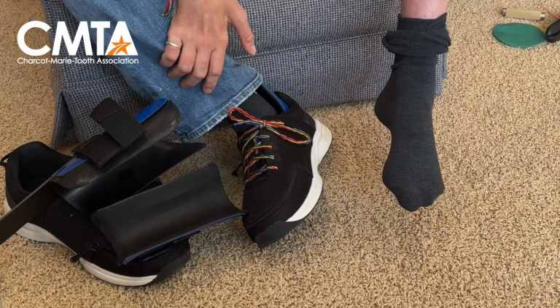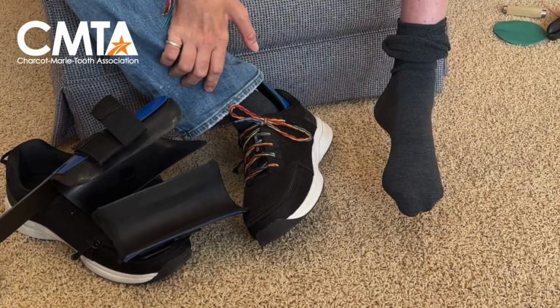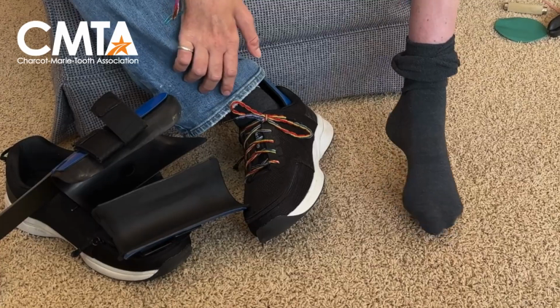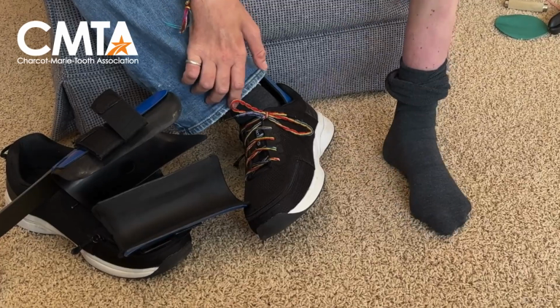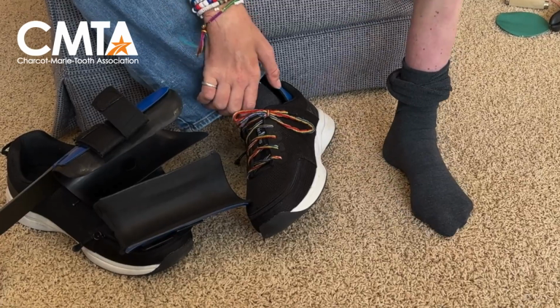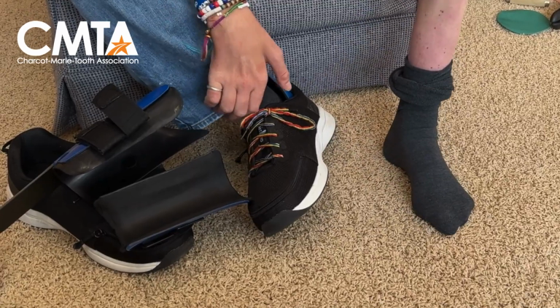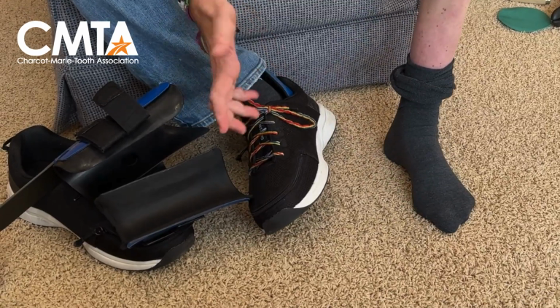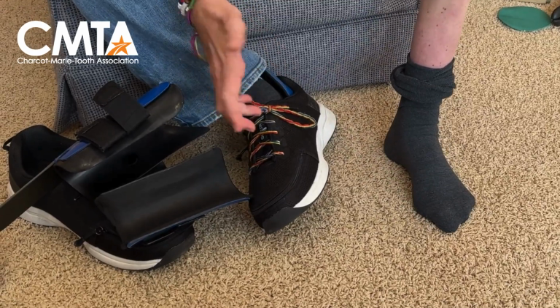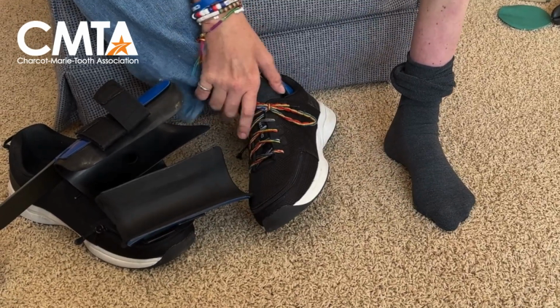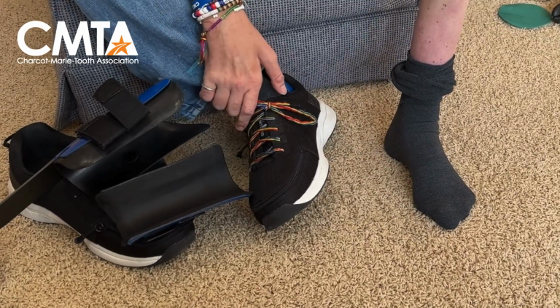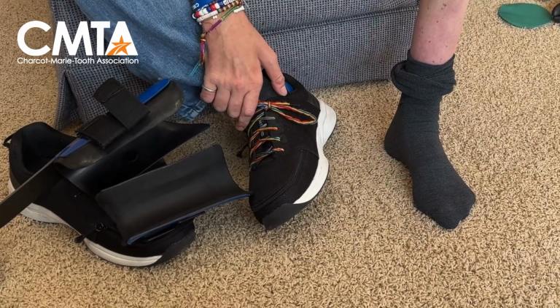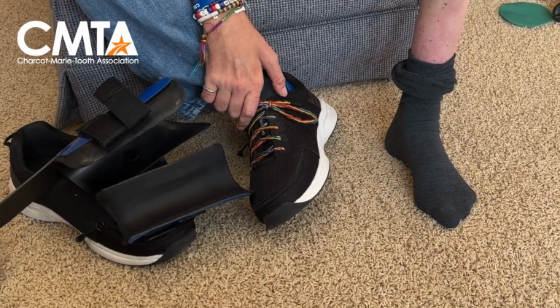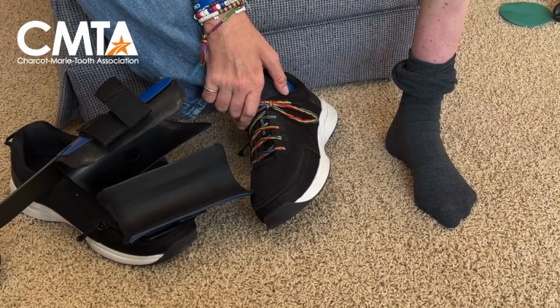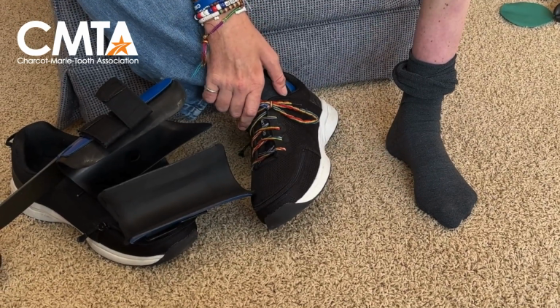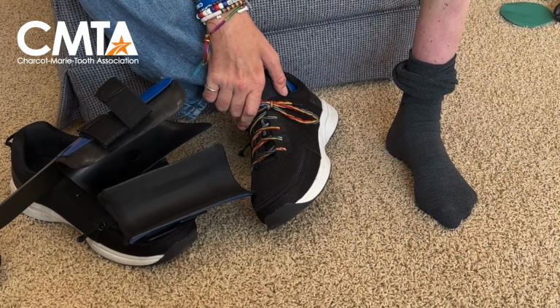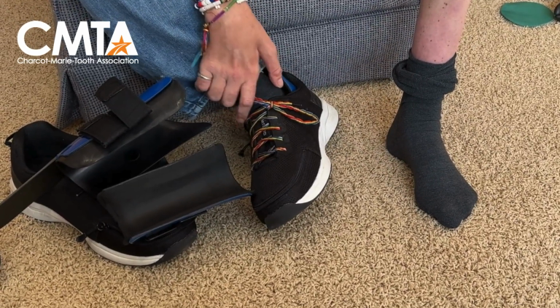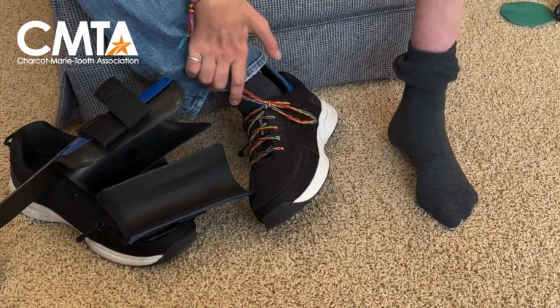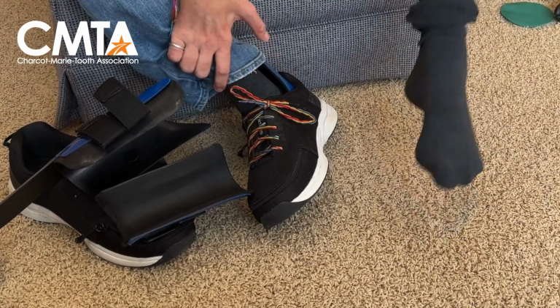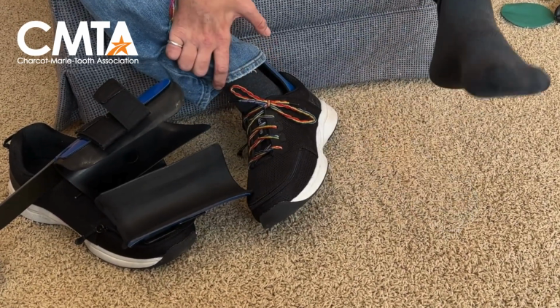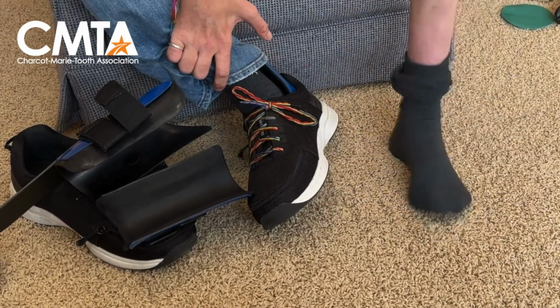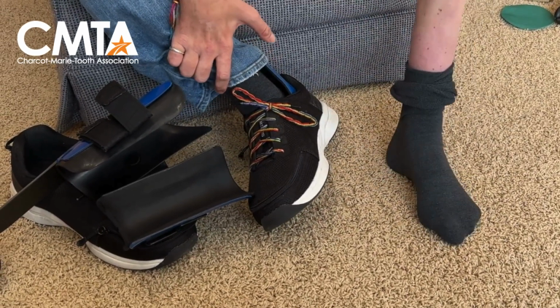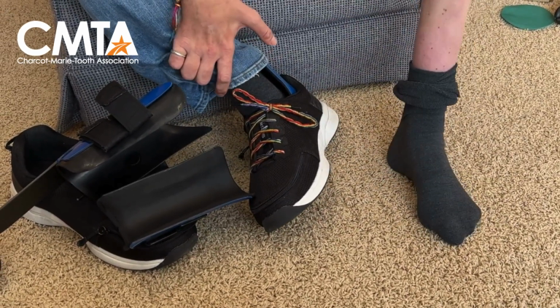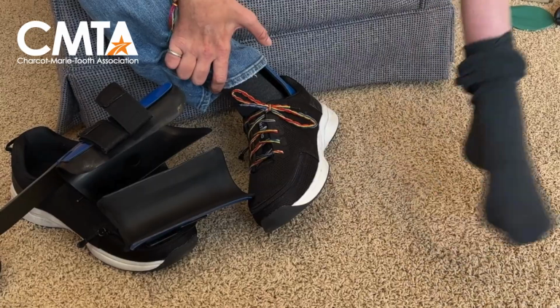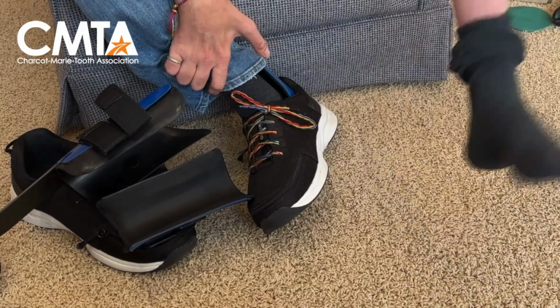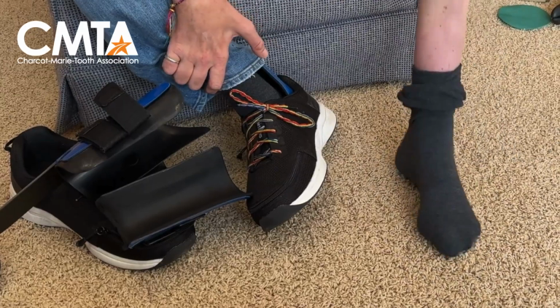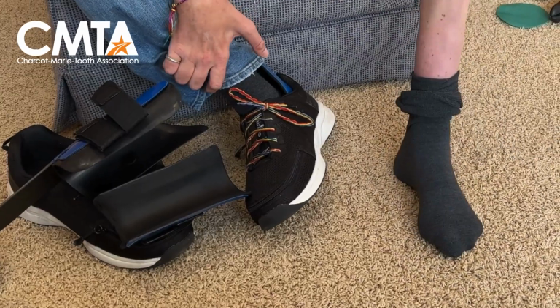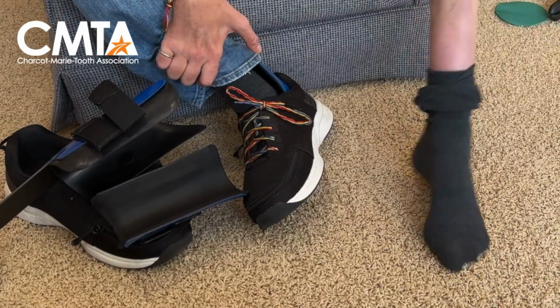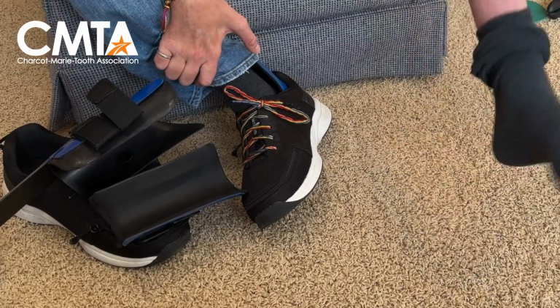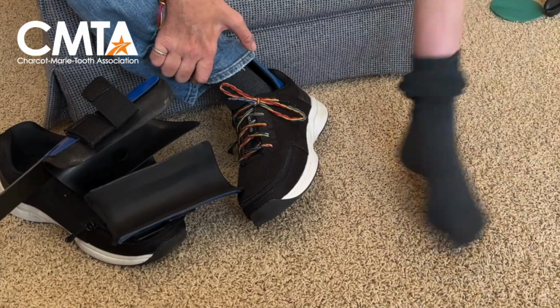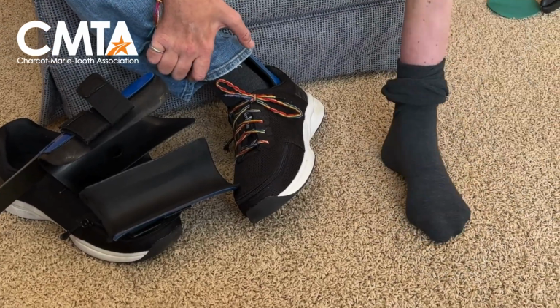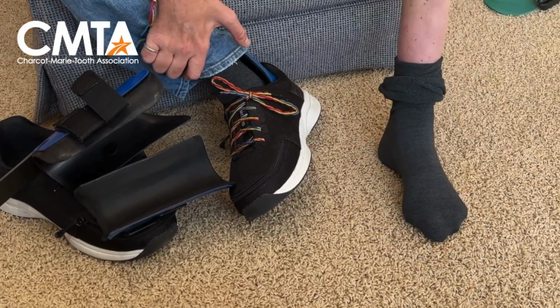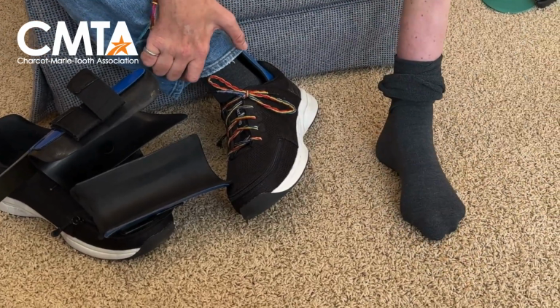So when I'm walking — which I do at night, oftentimes without my braces — I lift my whole leg up and I have to kind of flop my feet down.